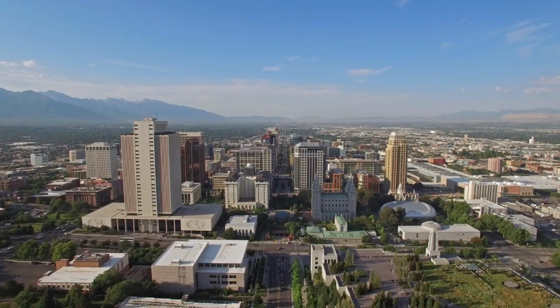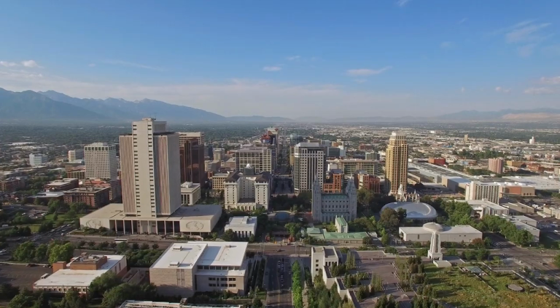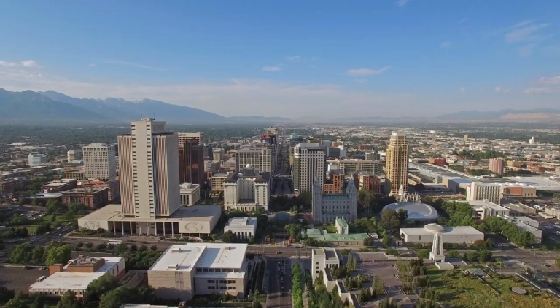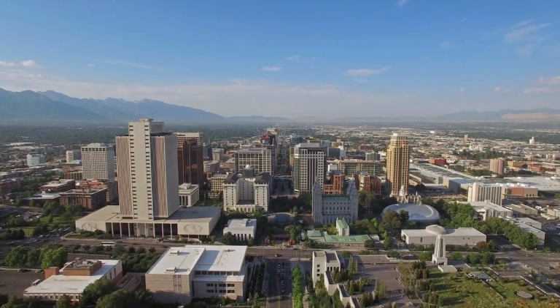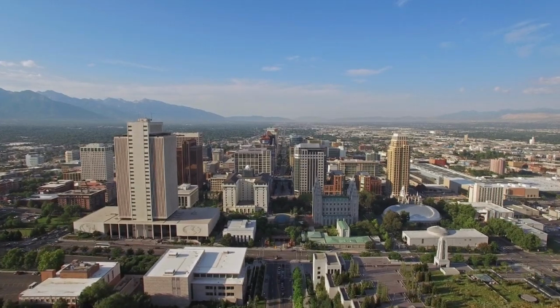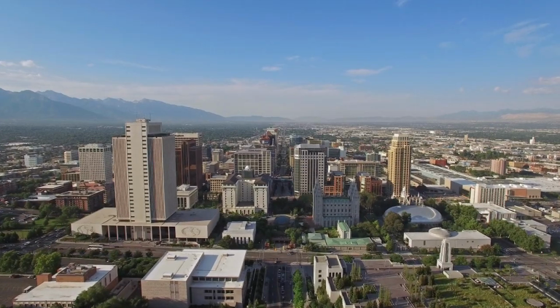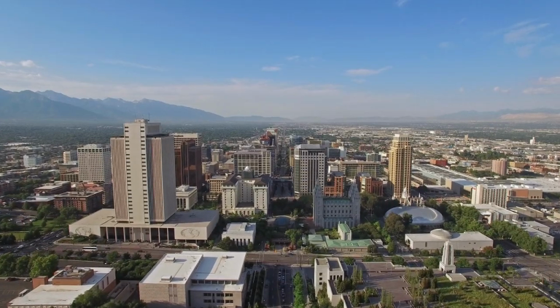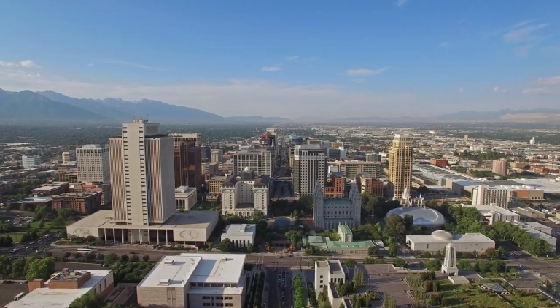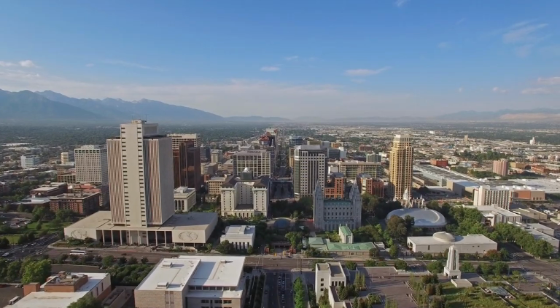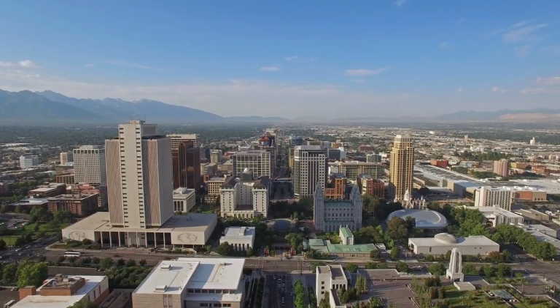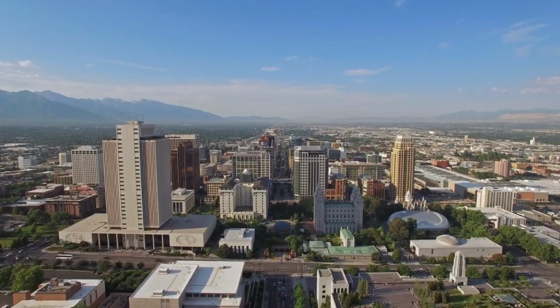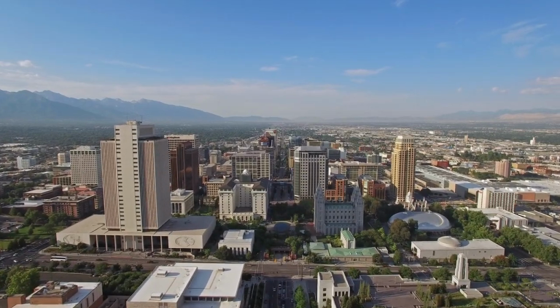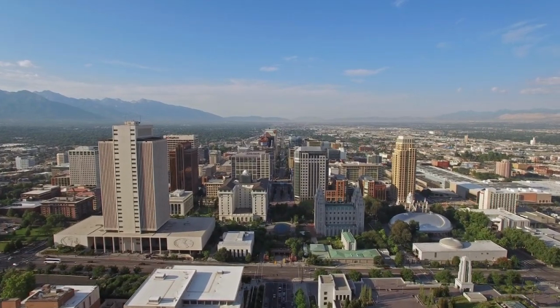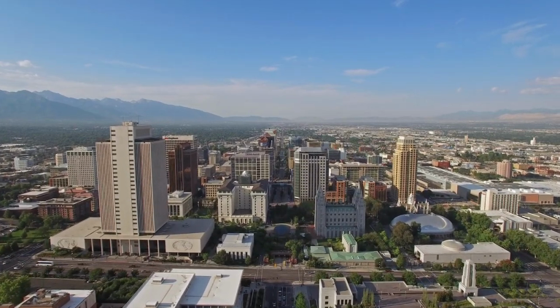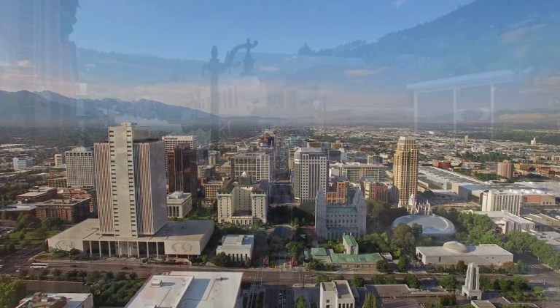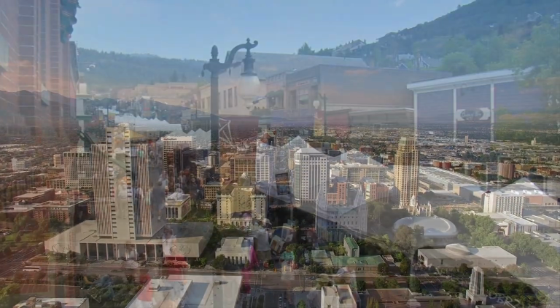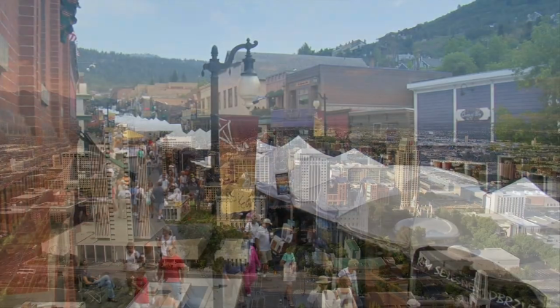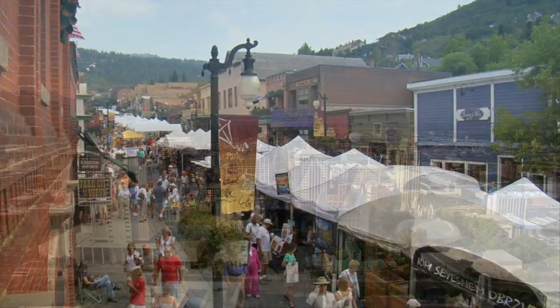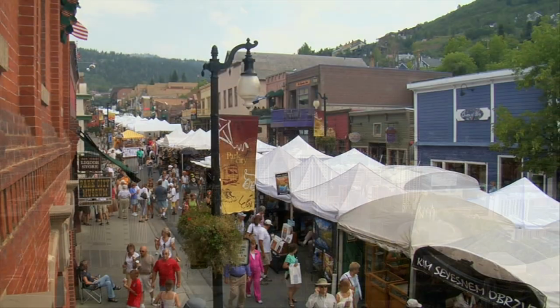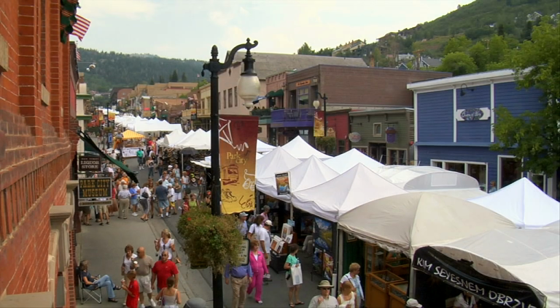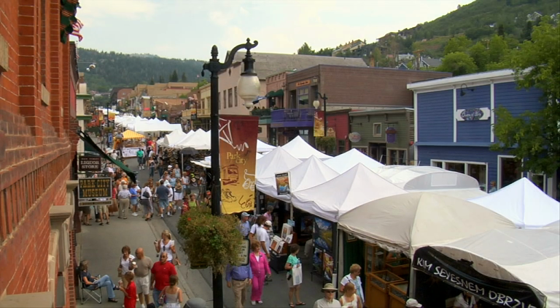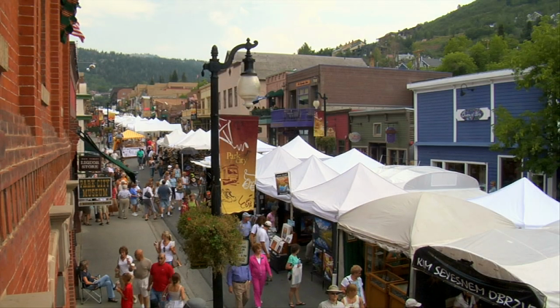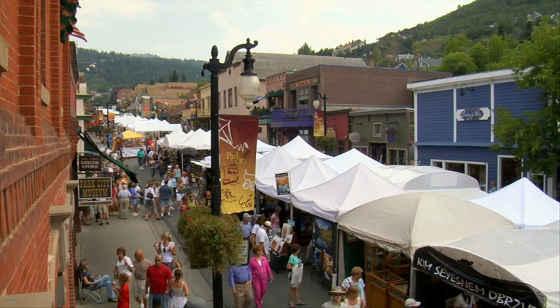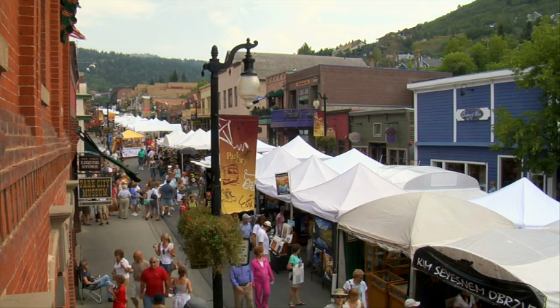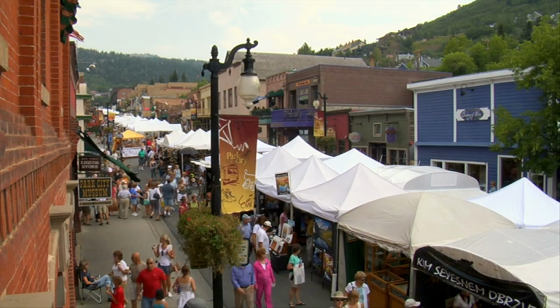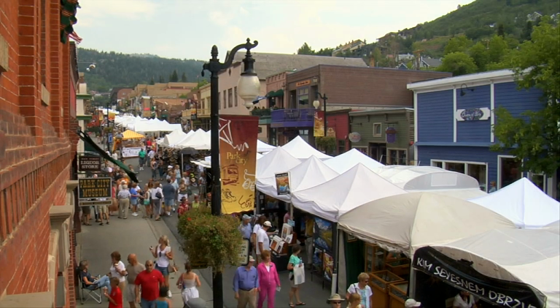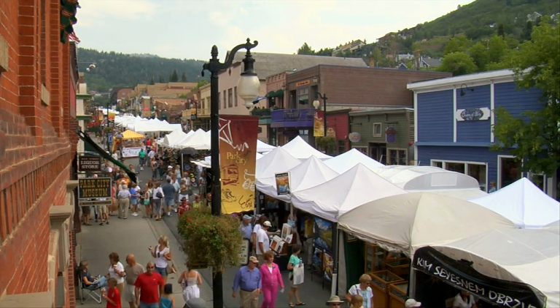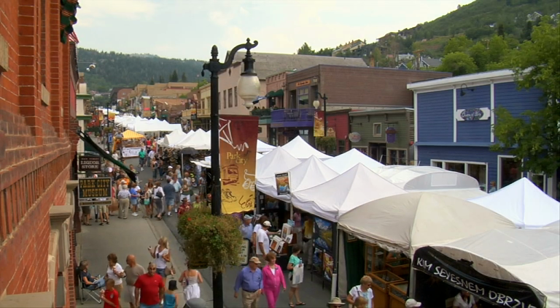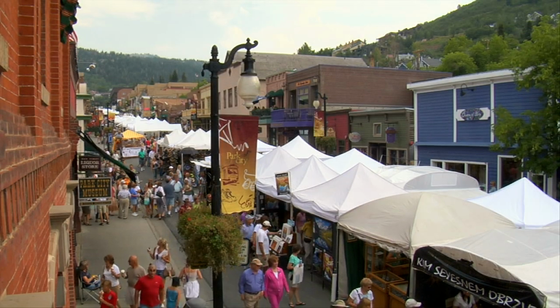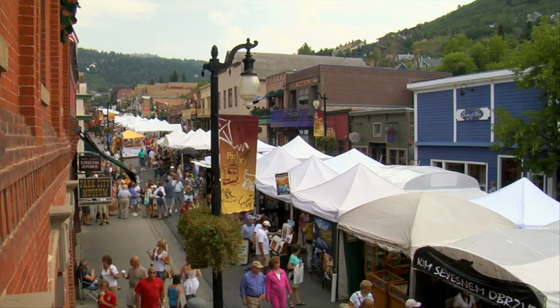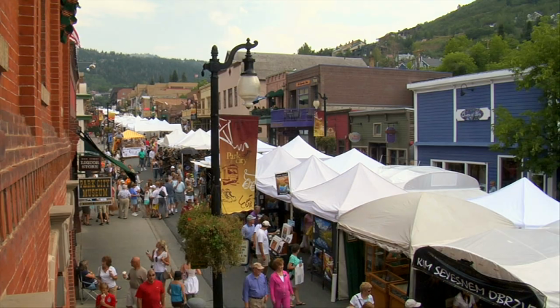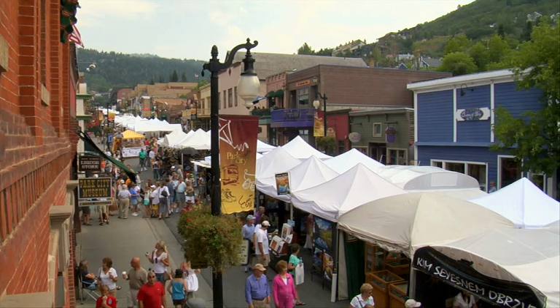Just outside Salt Lake City, Utah, sits a beautiful mountain getaway: Park City.